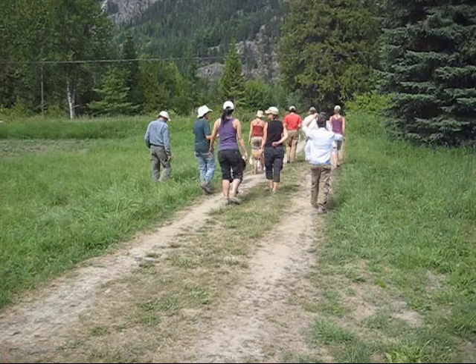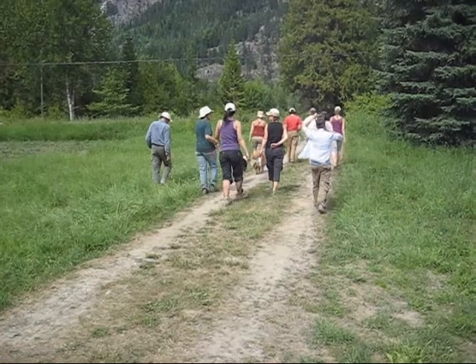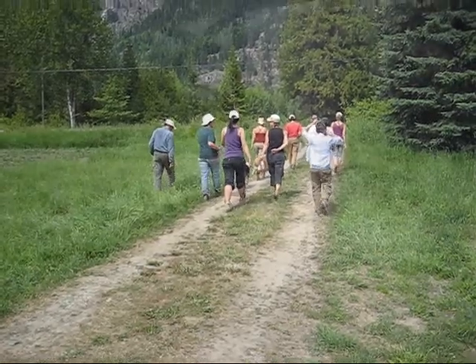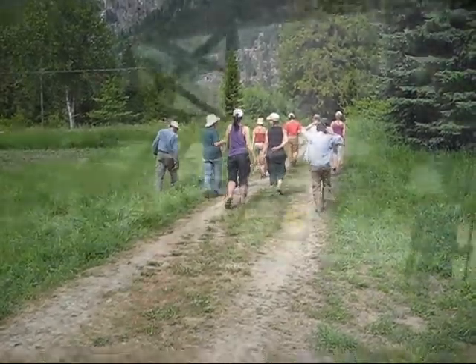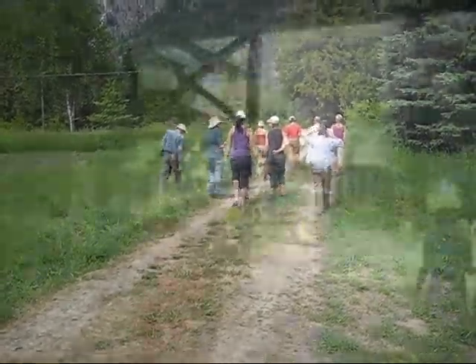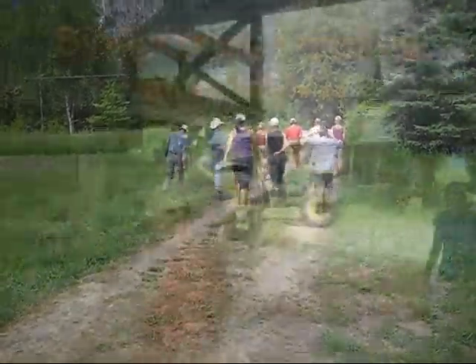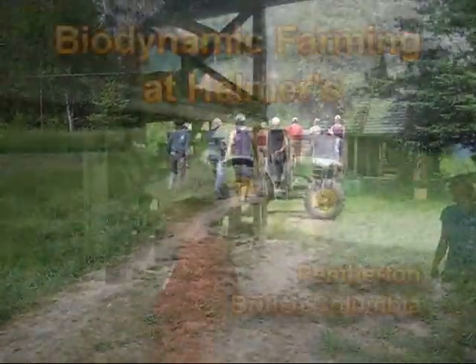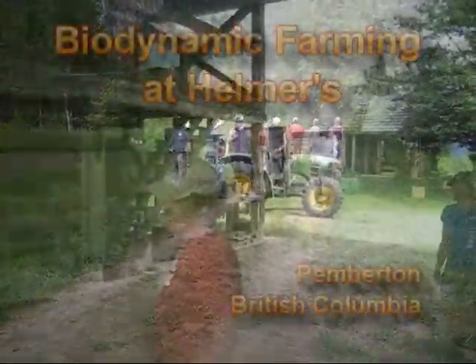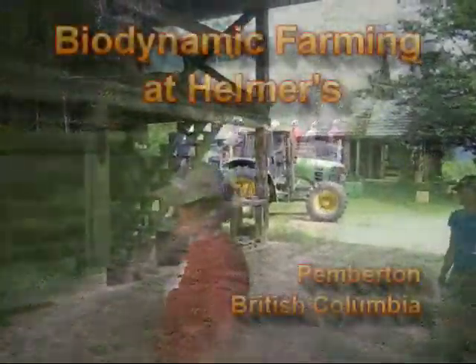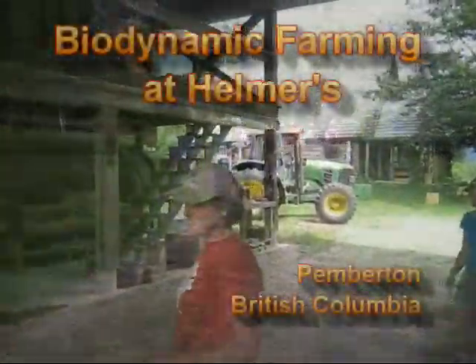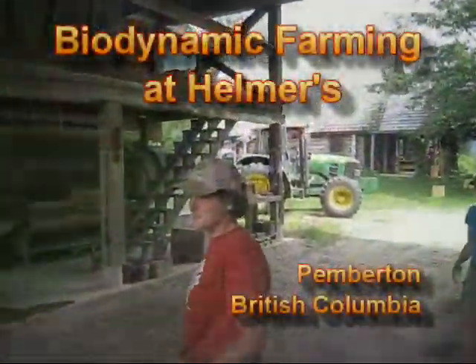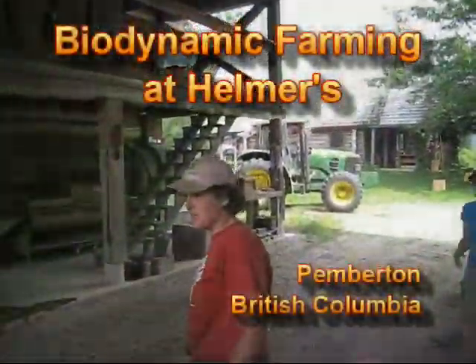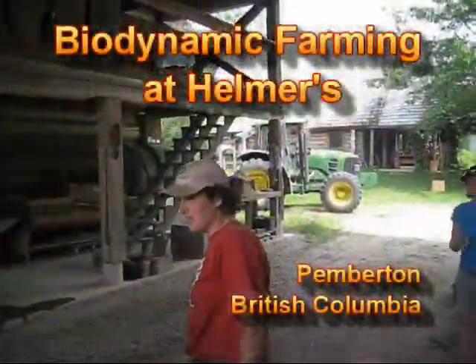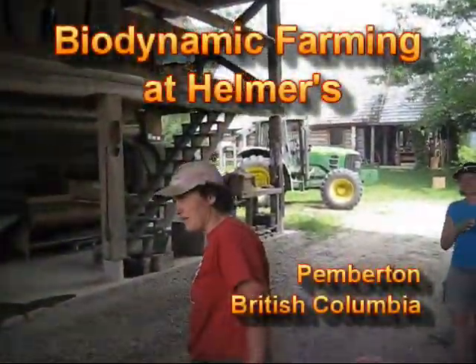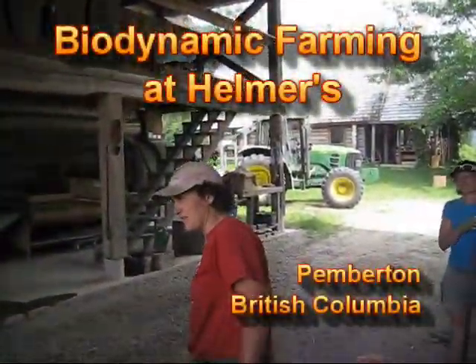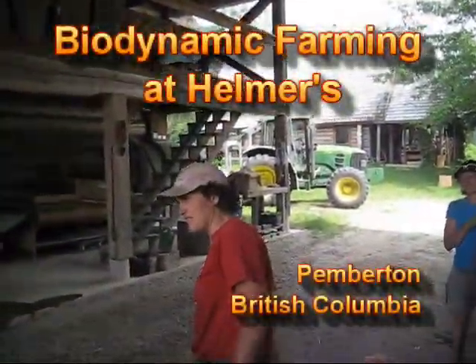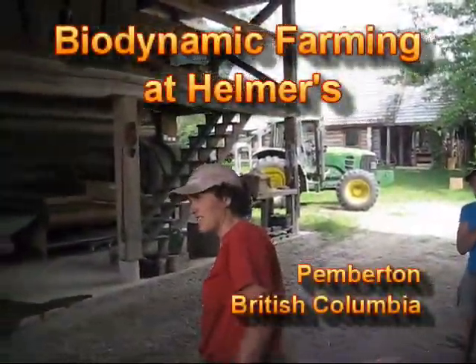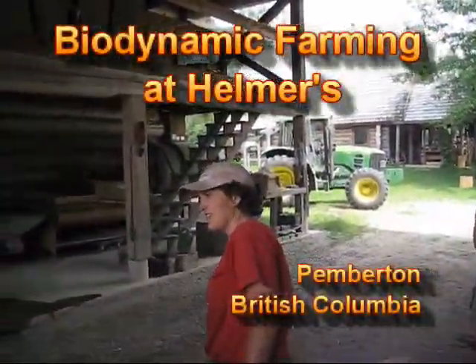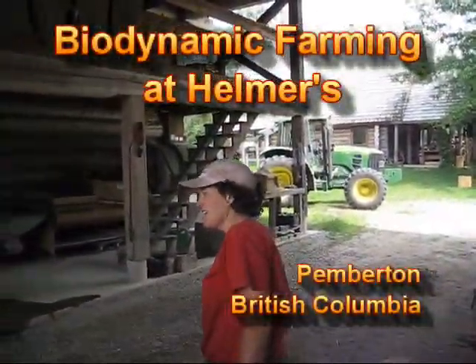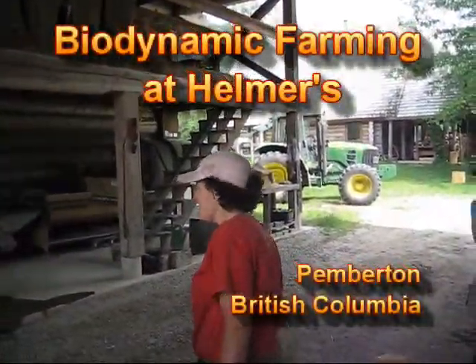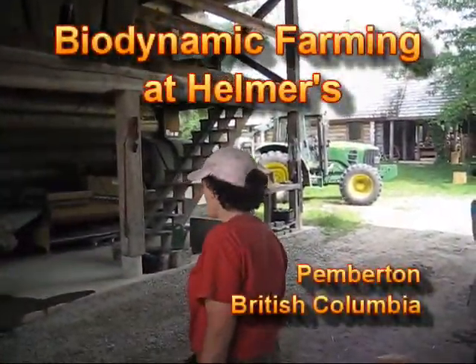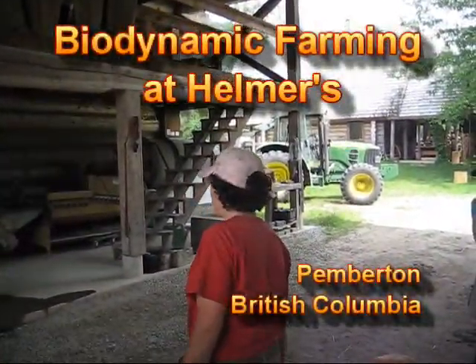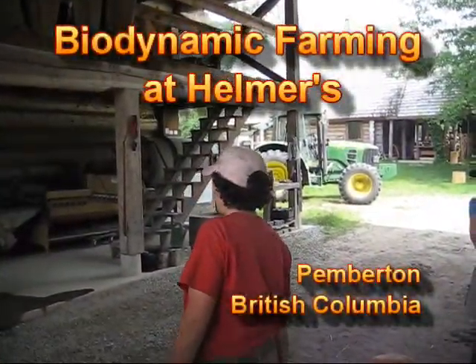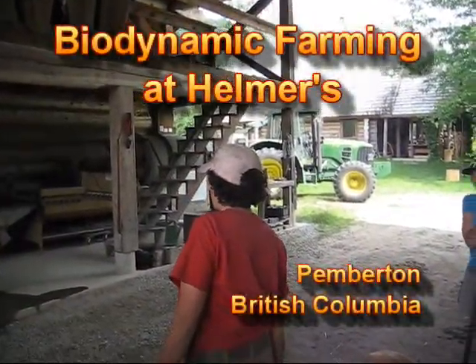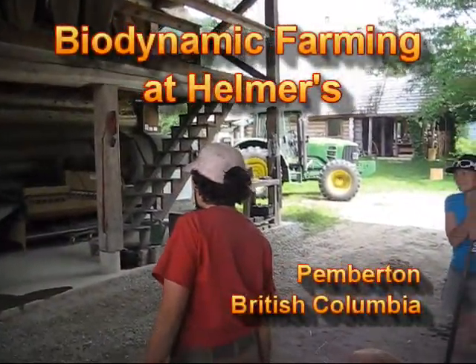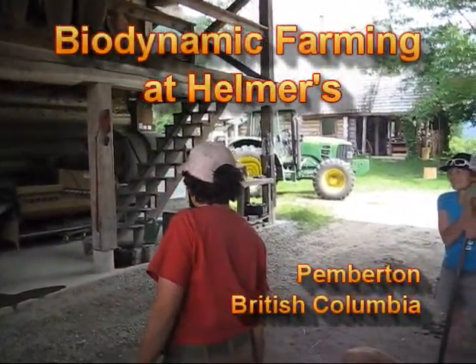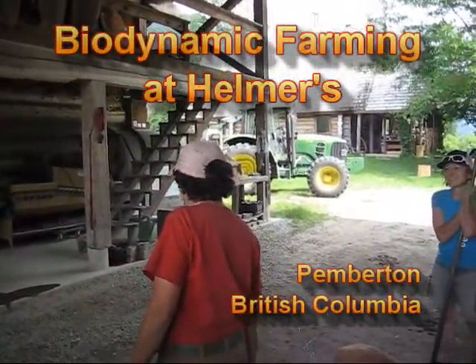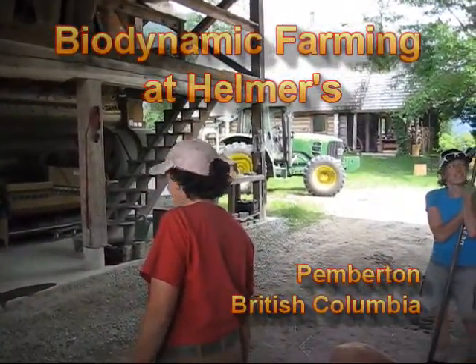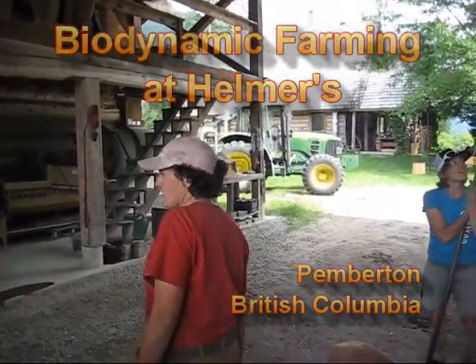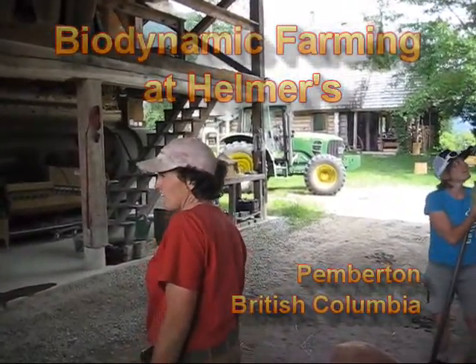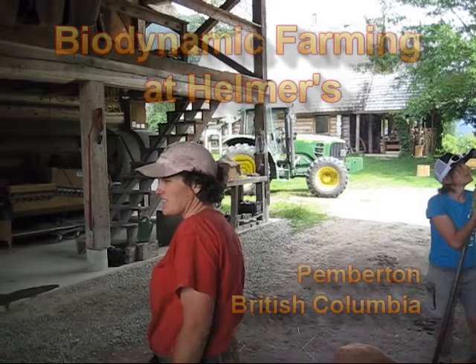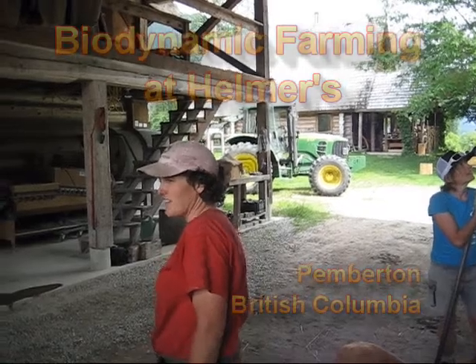She also, with Dad, does the biodynamics. She takes care of all that stuff.